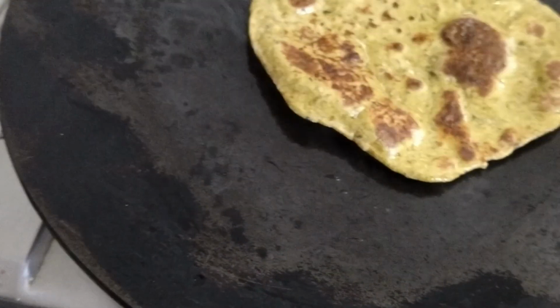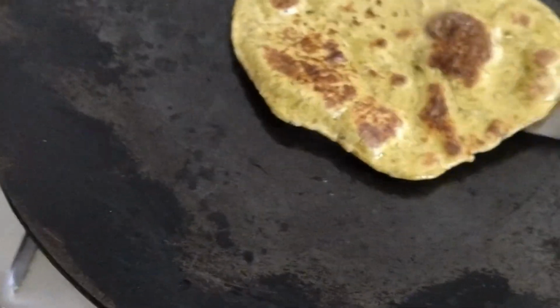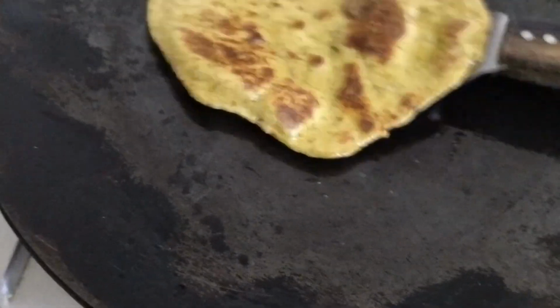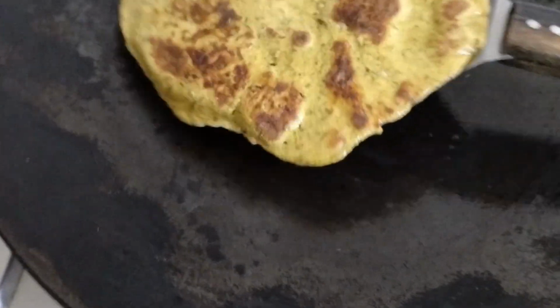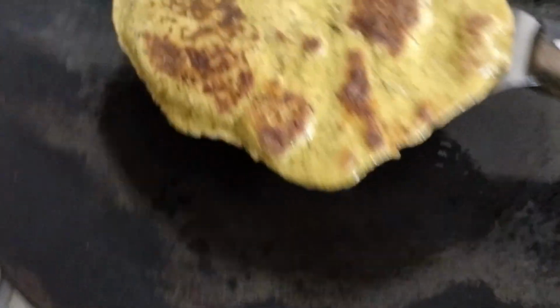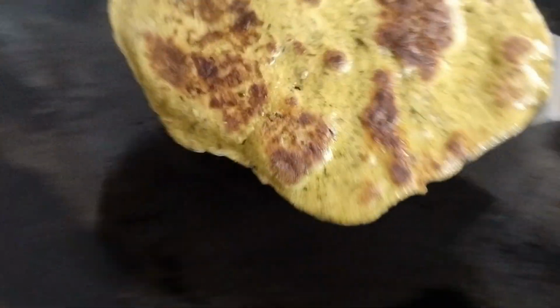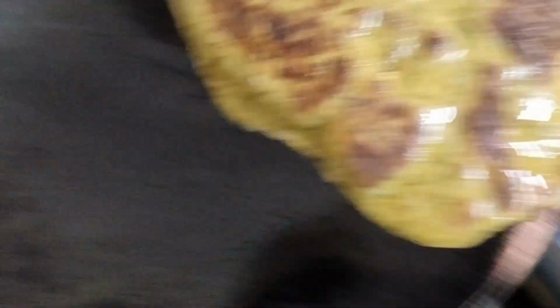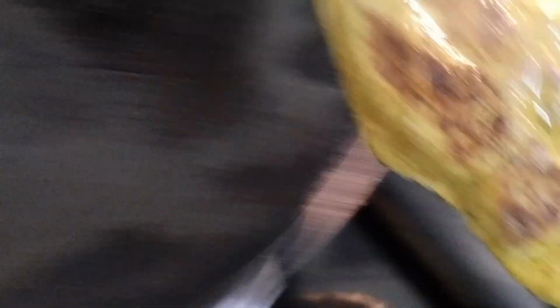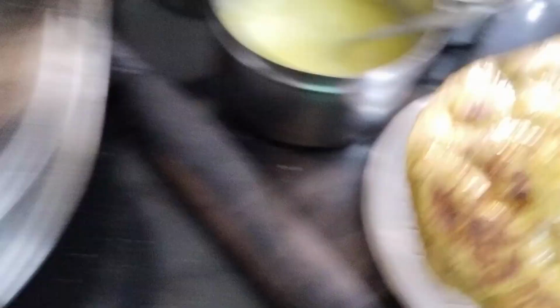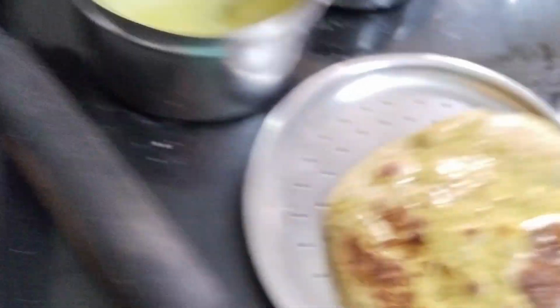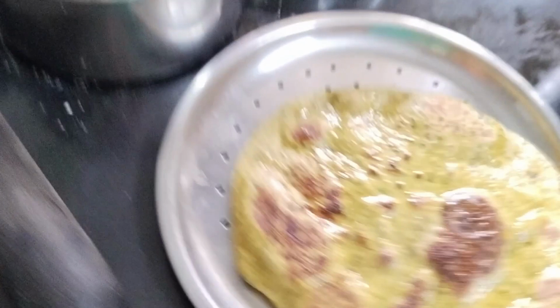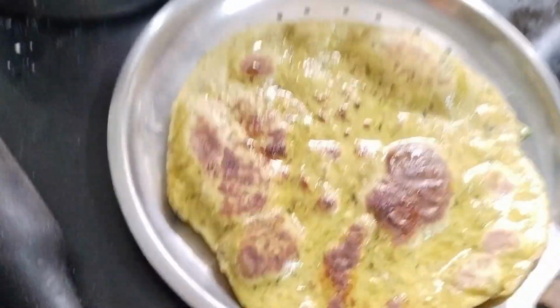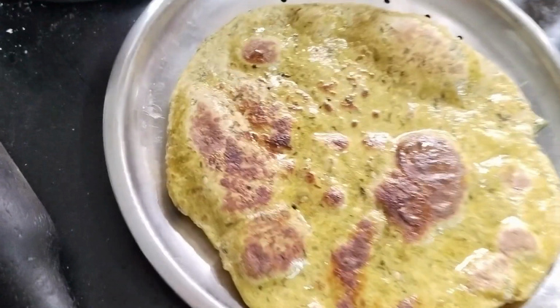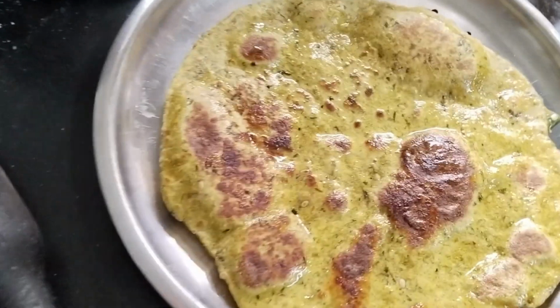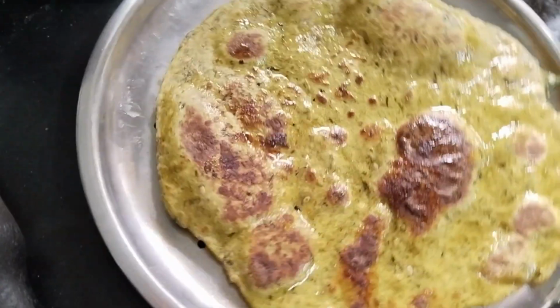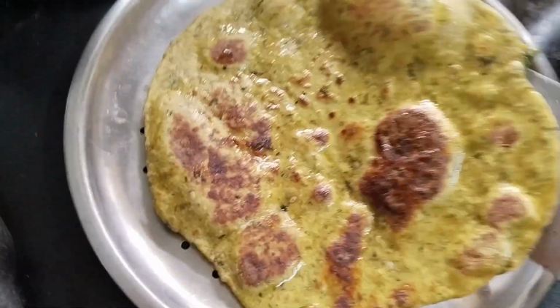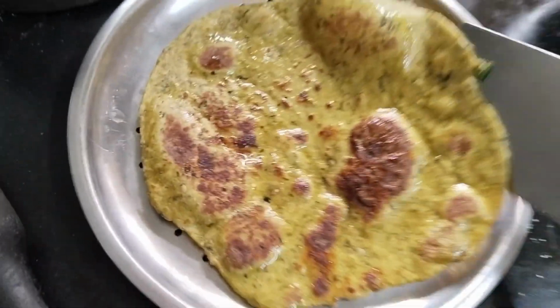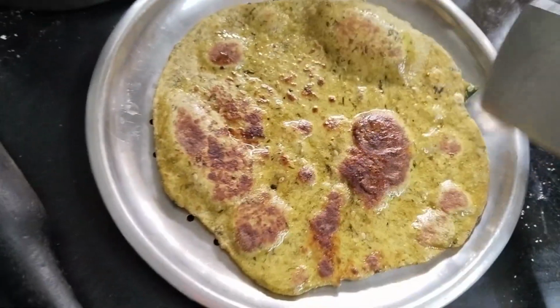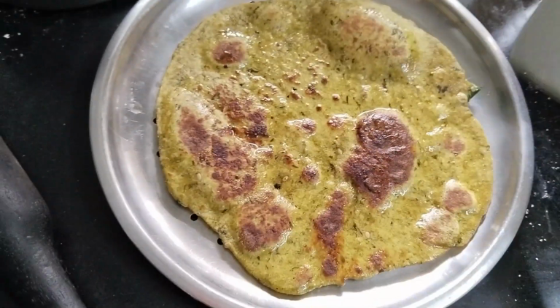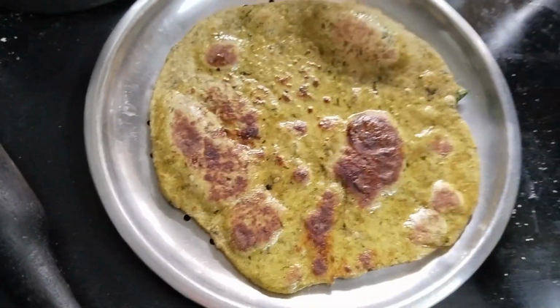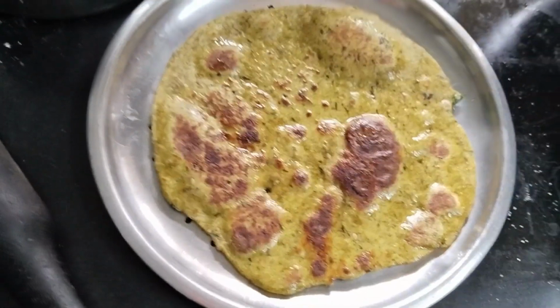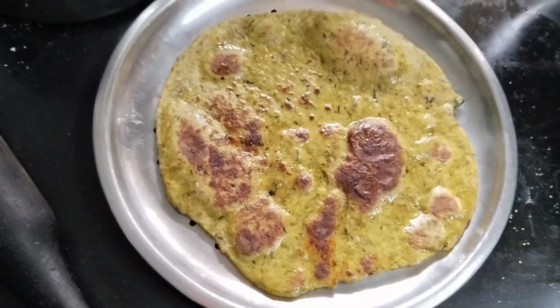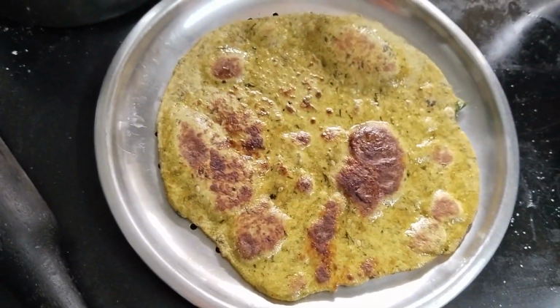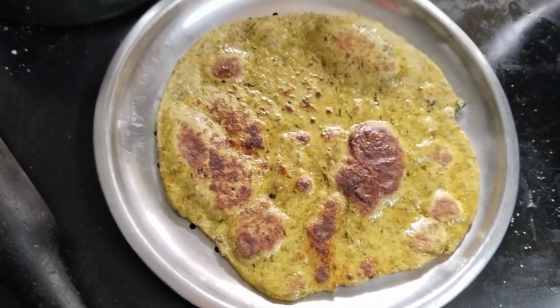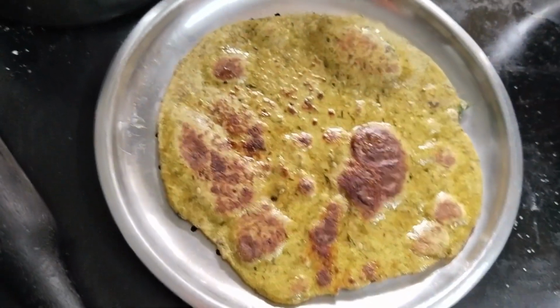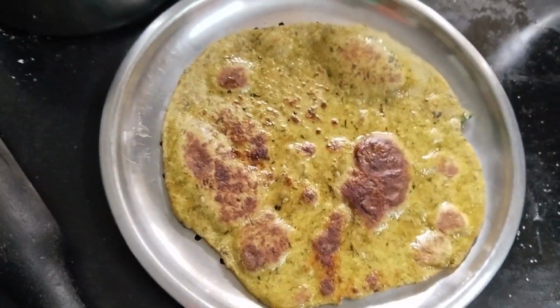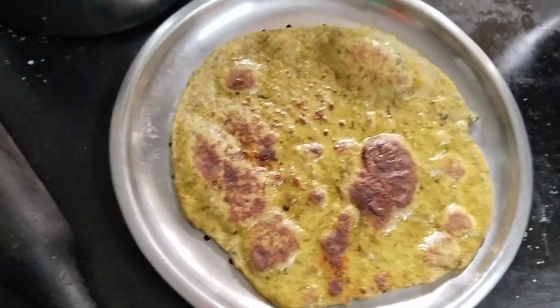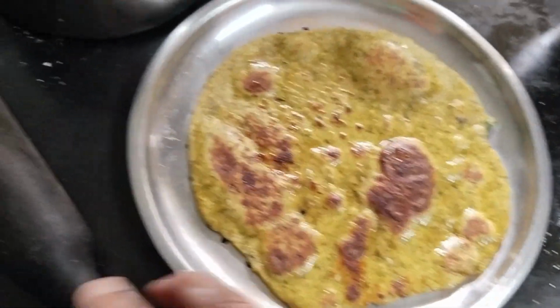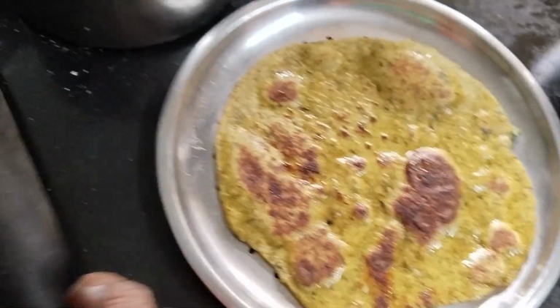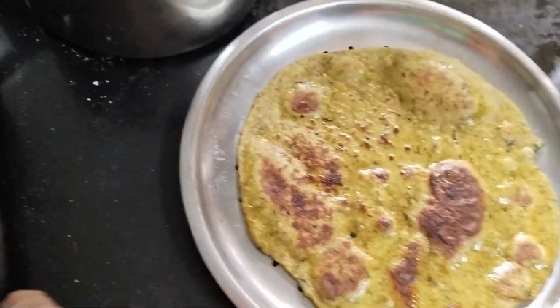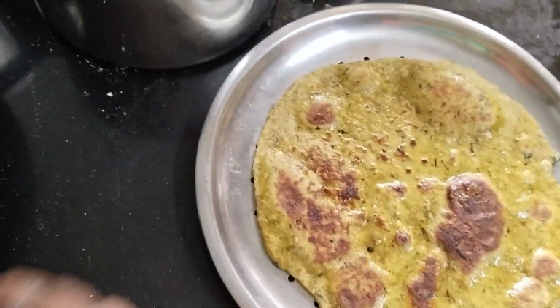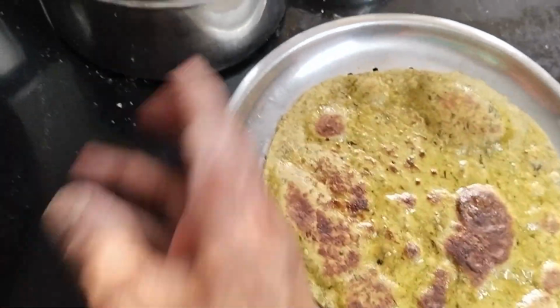So, our tasty dal palak paratha is ready for serving.